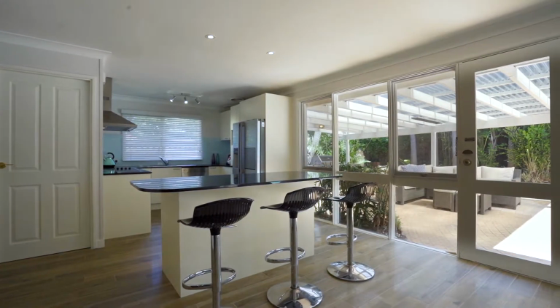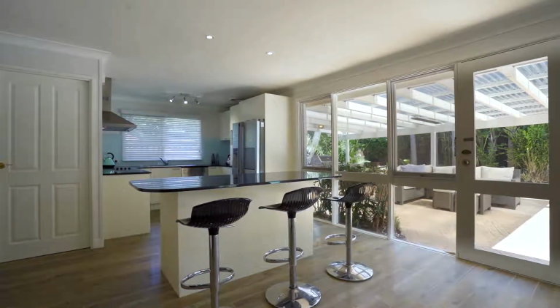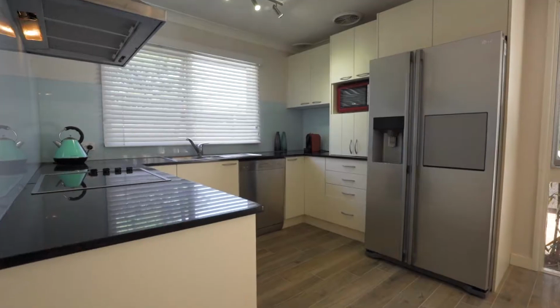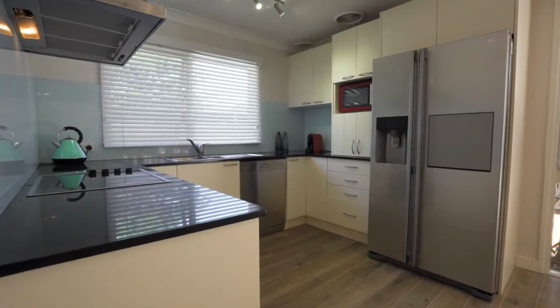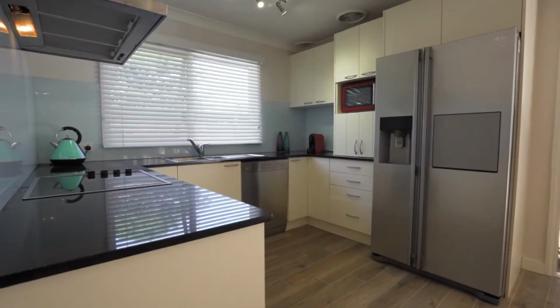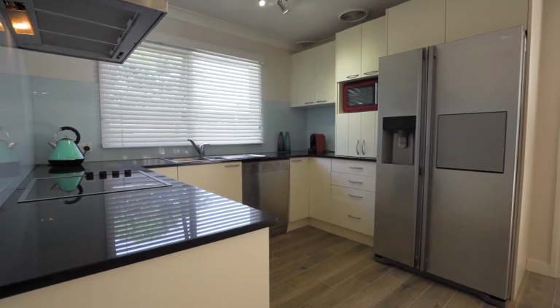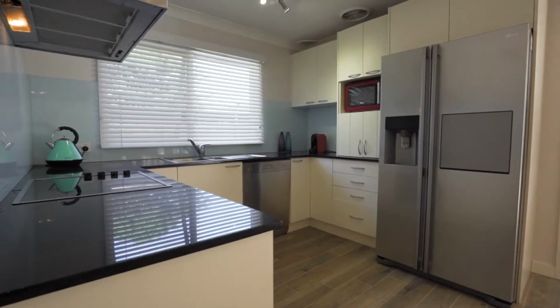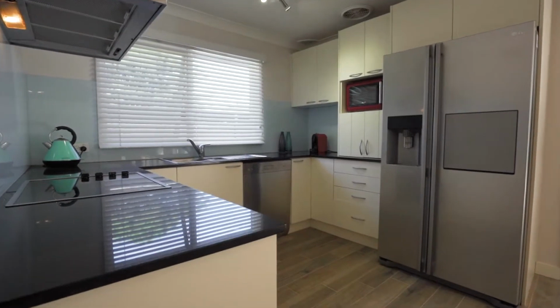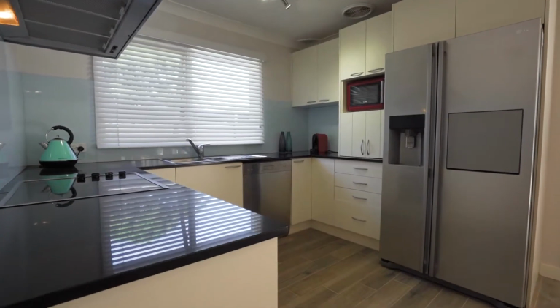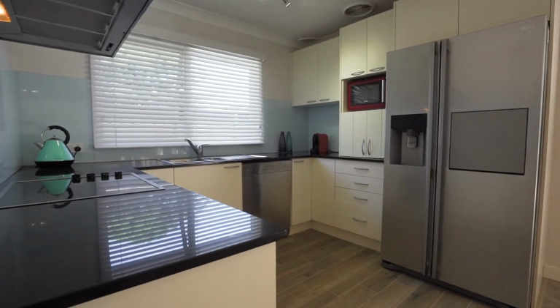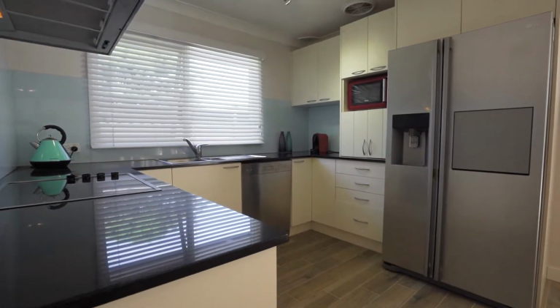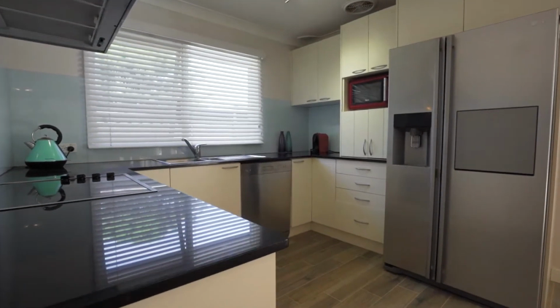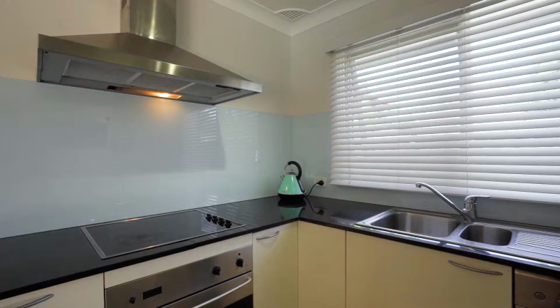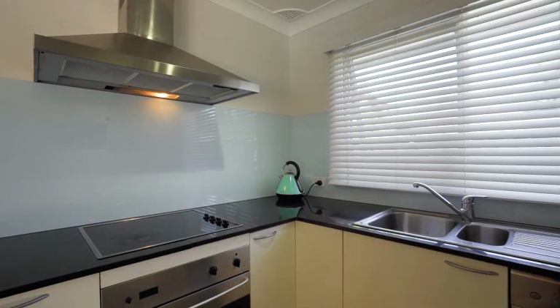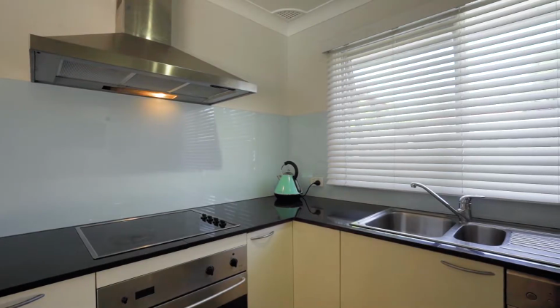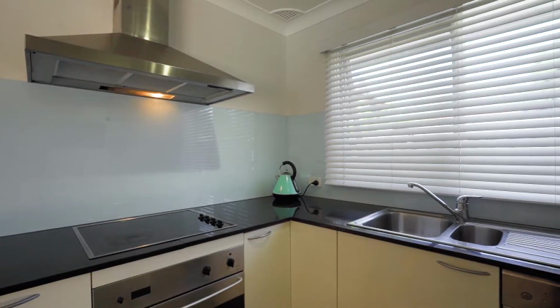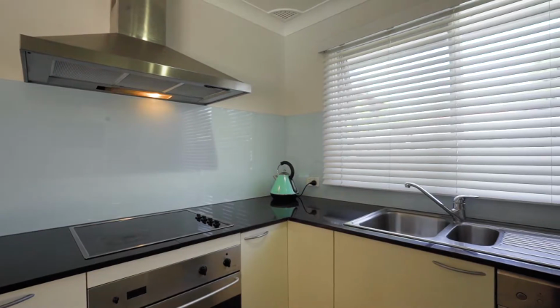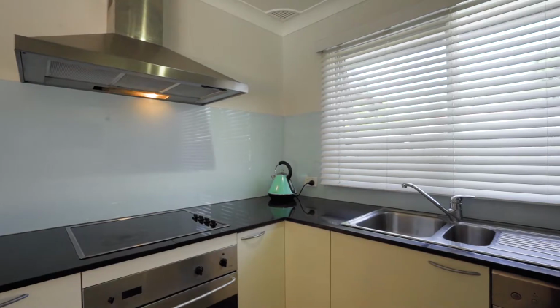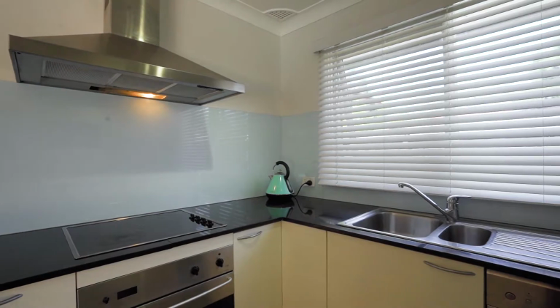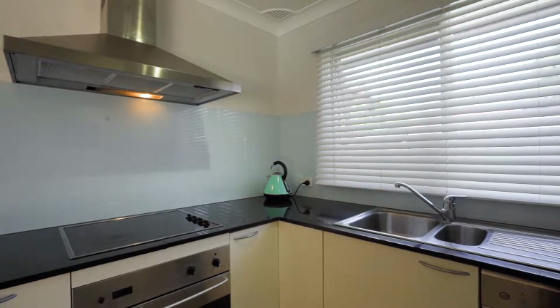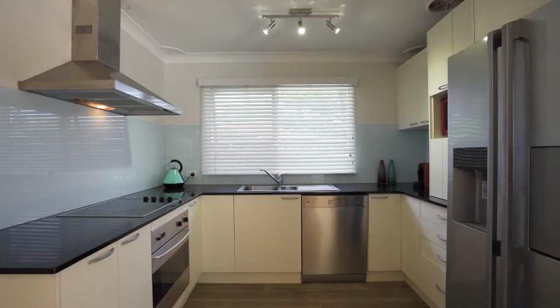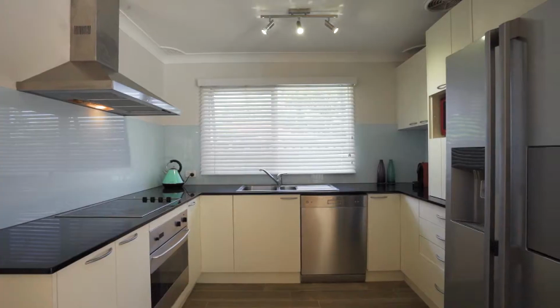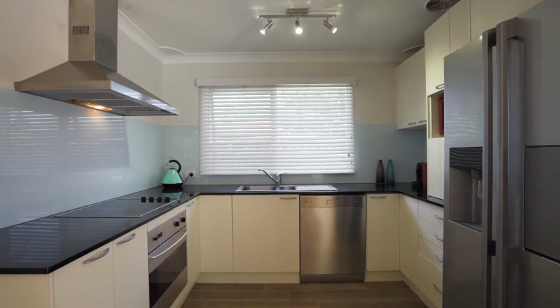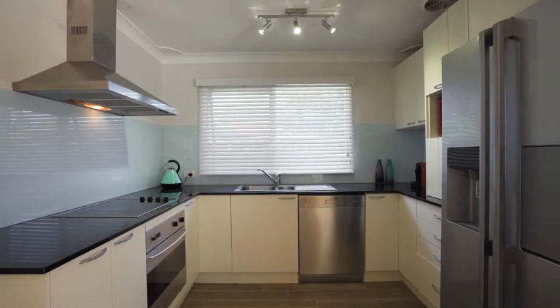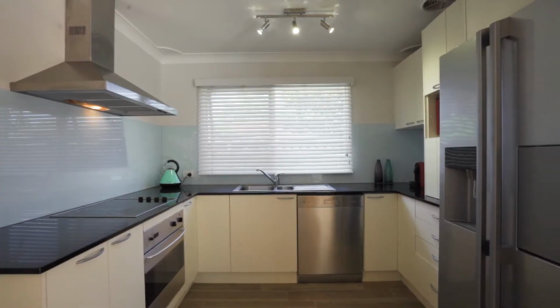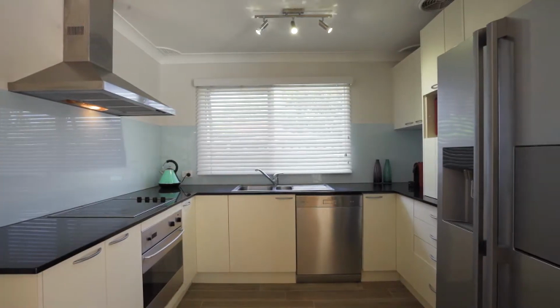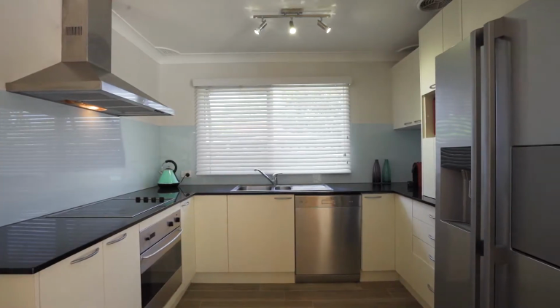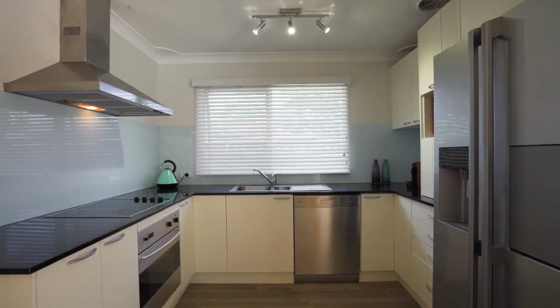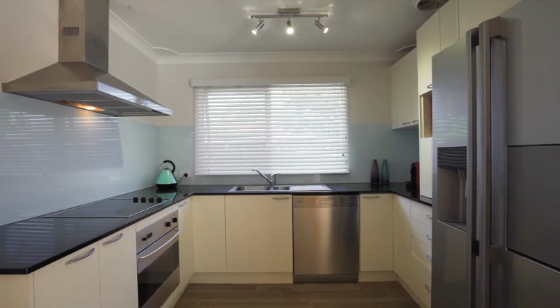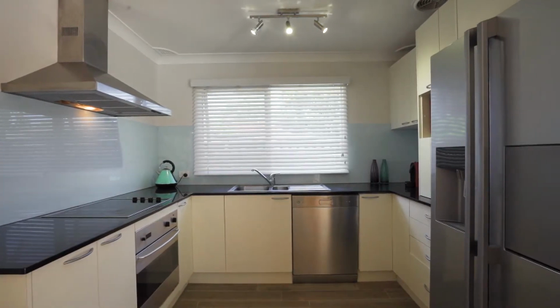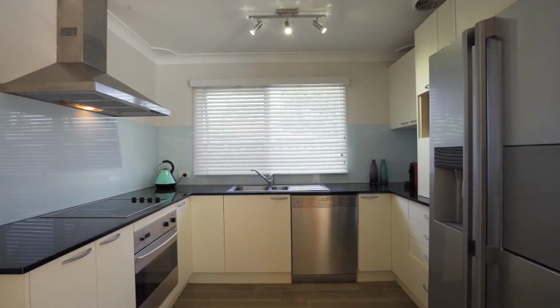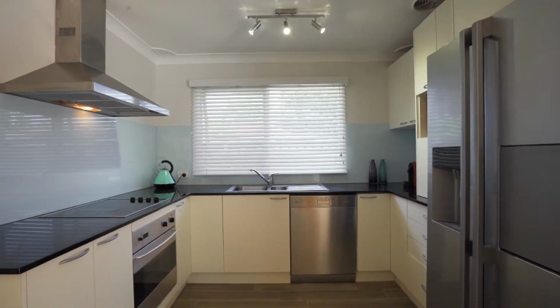The kitchen is well-appointed, enjoying 20mm stone benchtops, endless storage, as well as high-quality appliances.